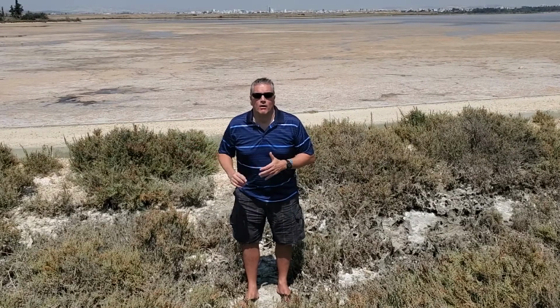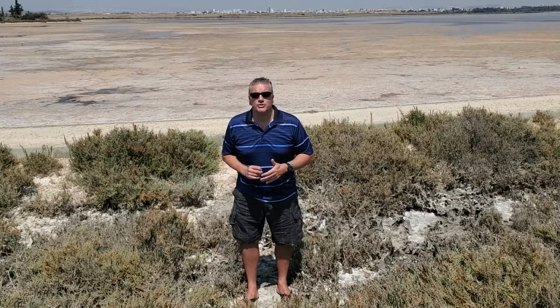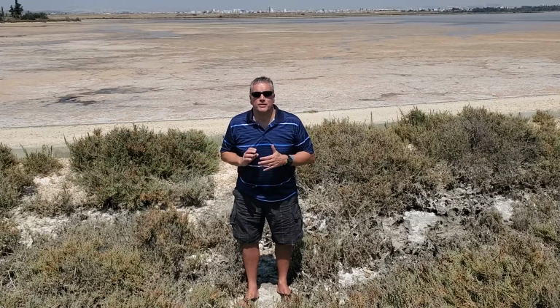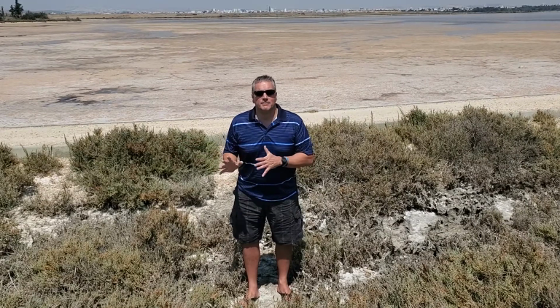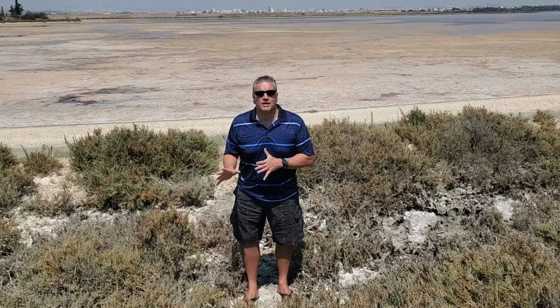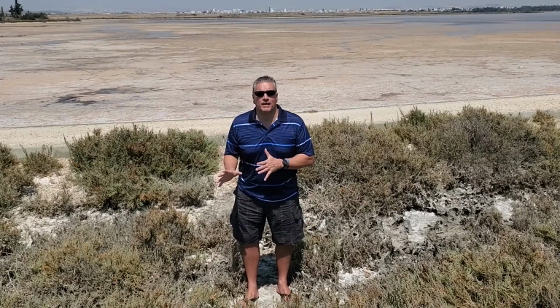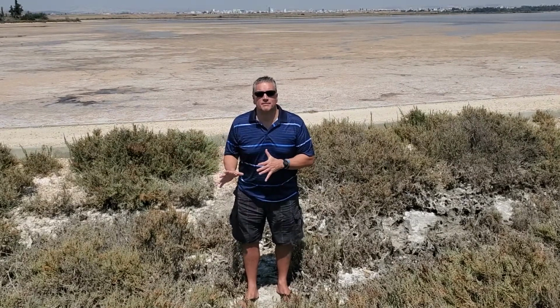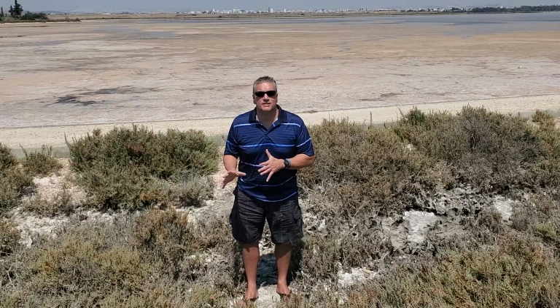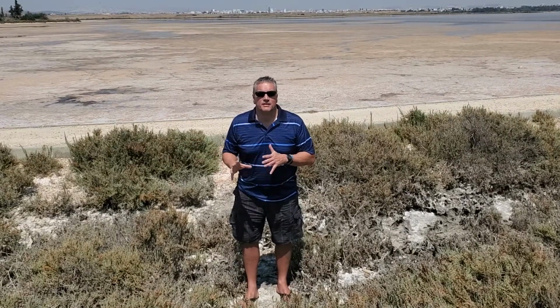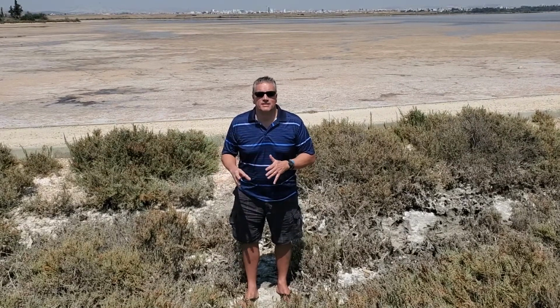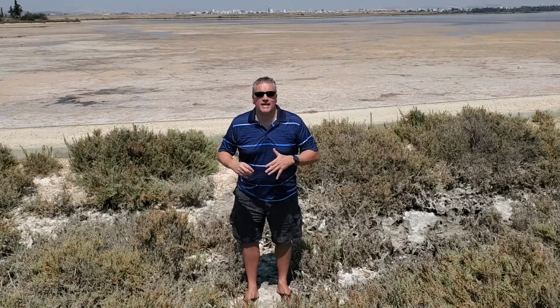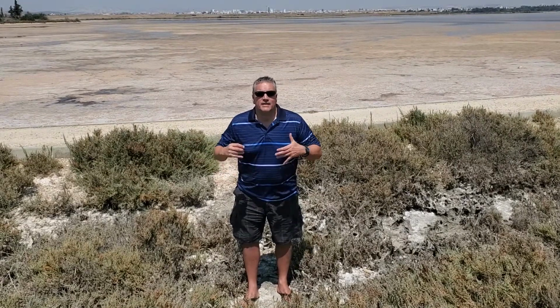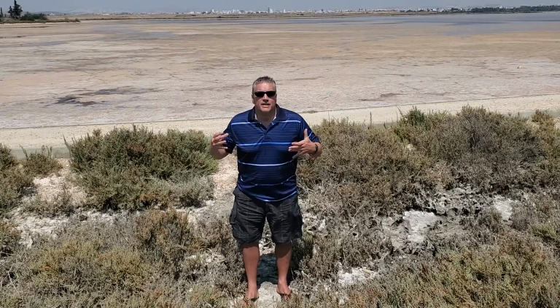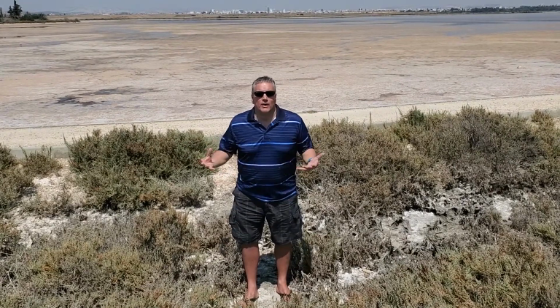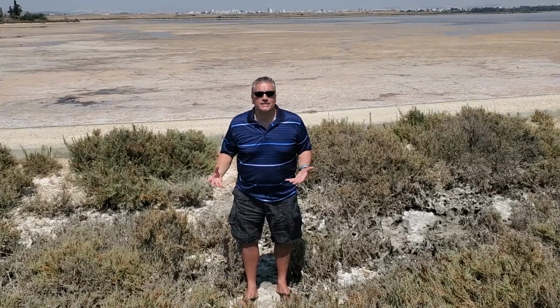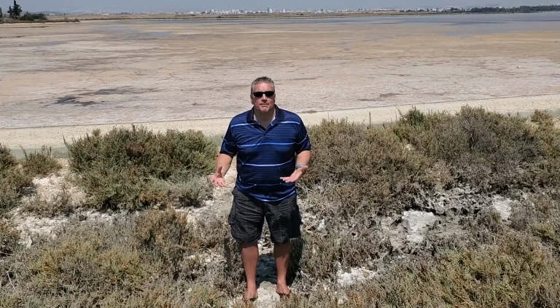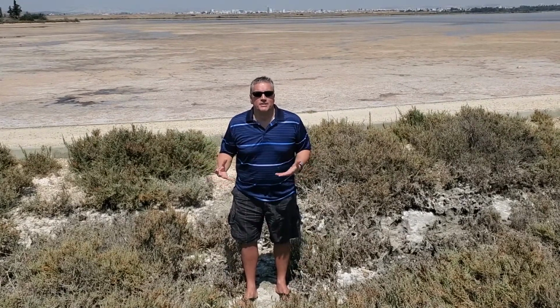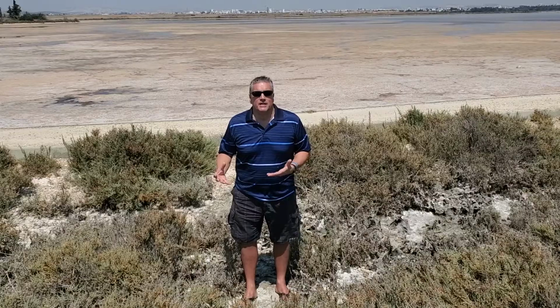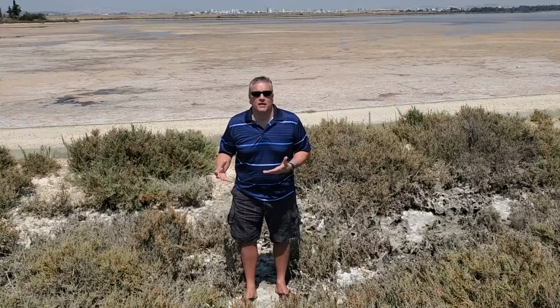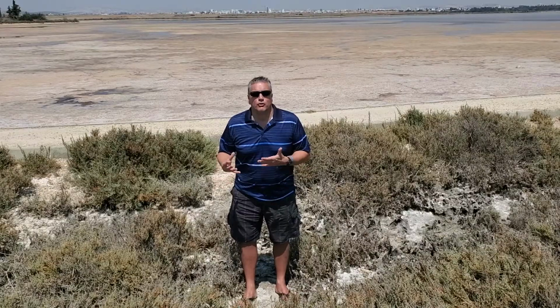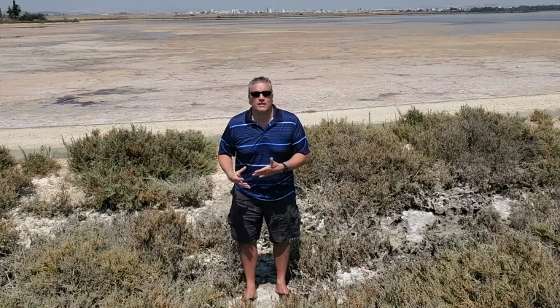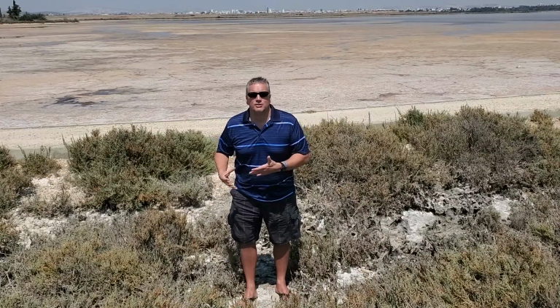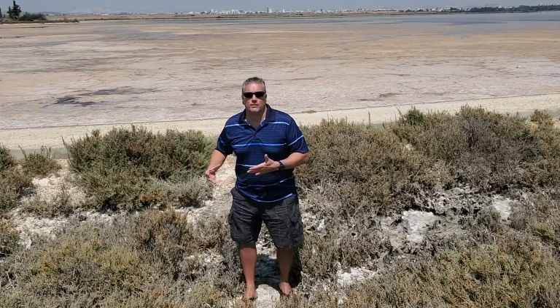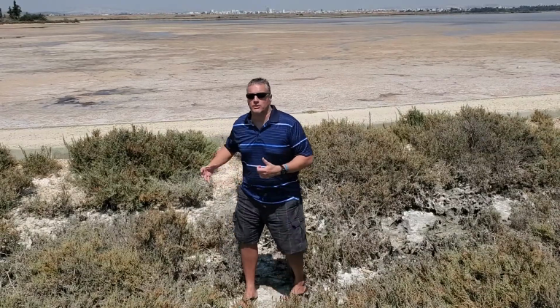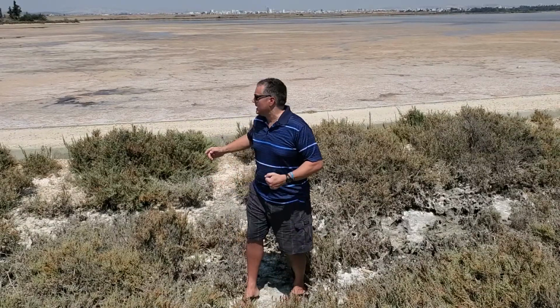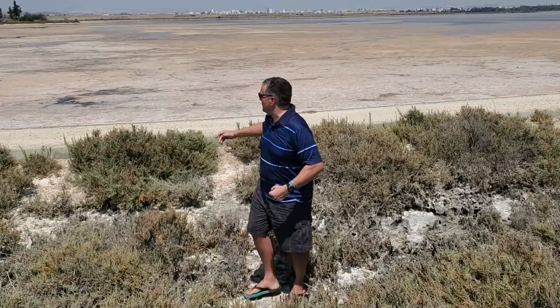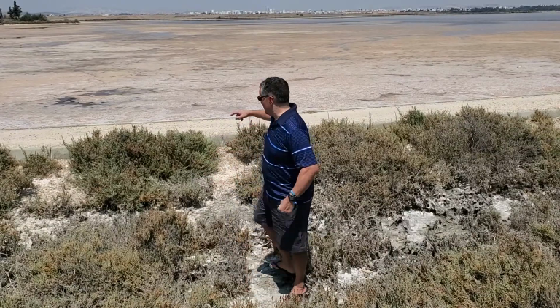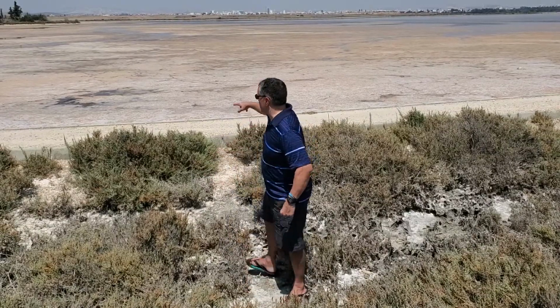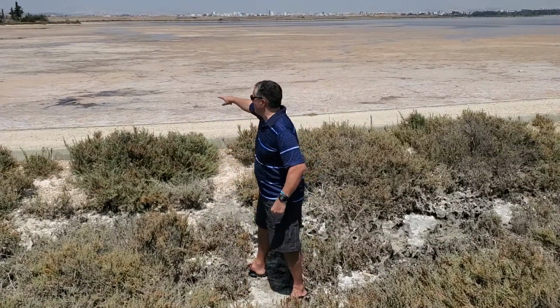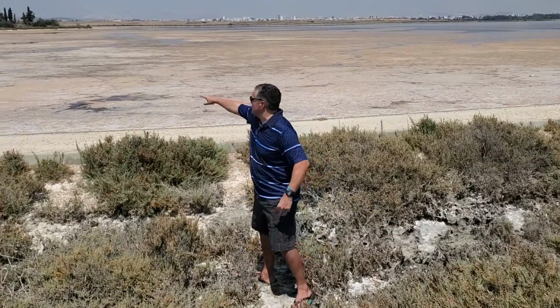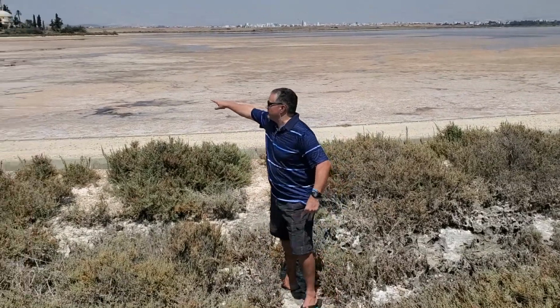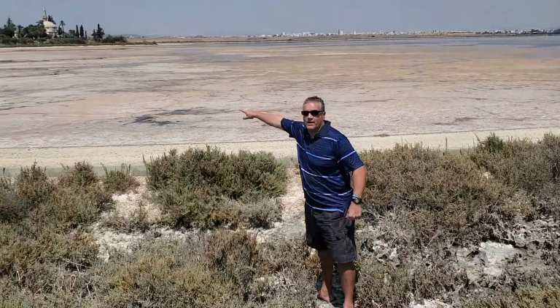During summertime, this lake dries off and you can see a lot of salt crust. Look at the lake right here — you can see there's a whole bunch of water over there,